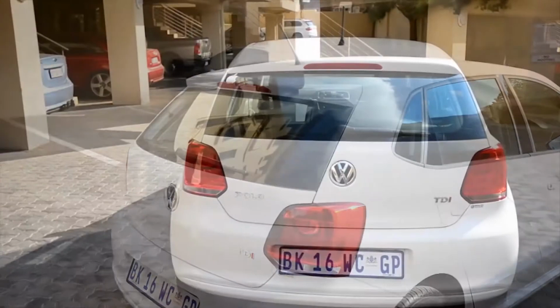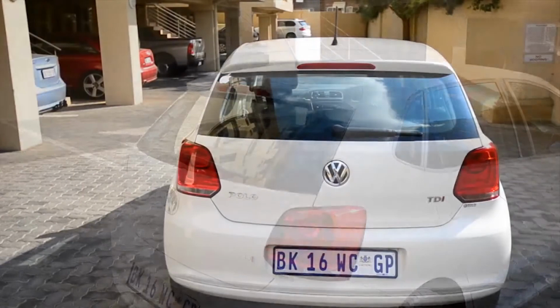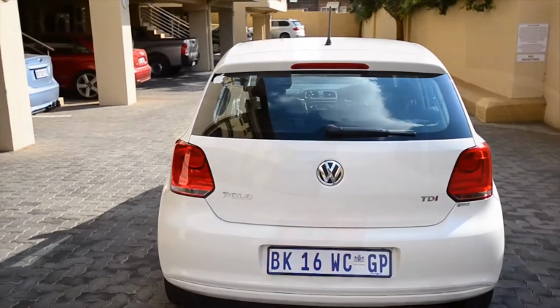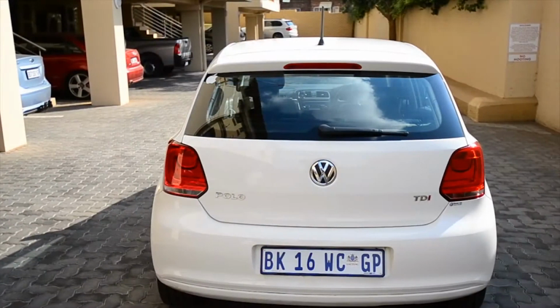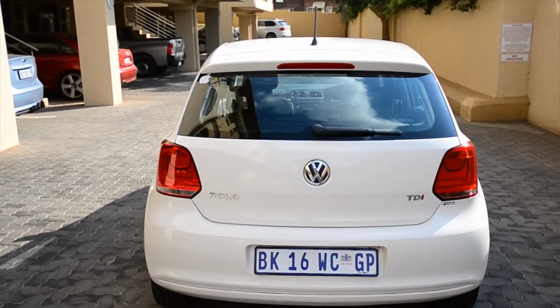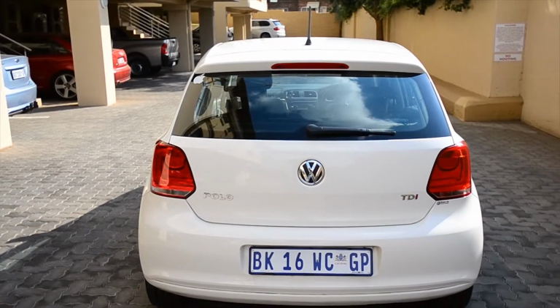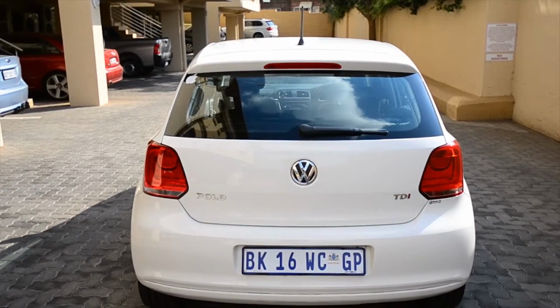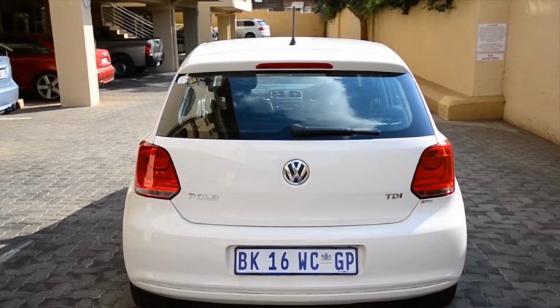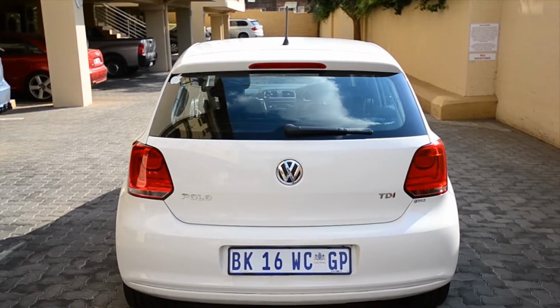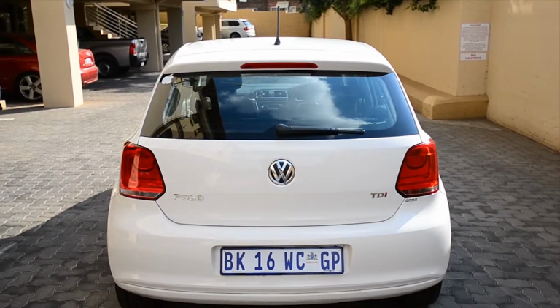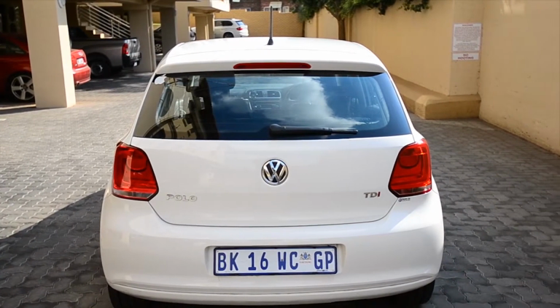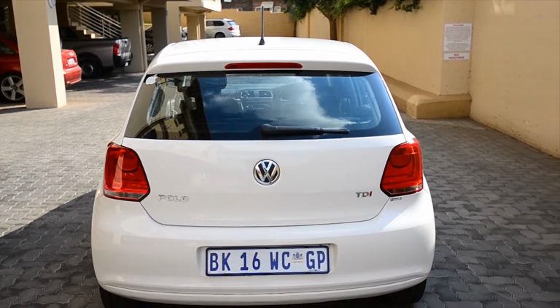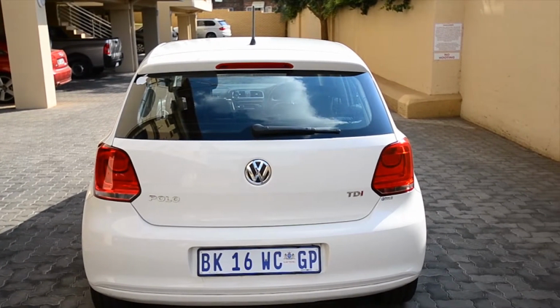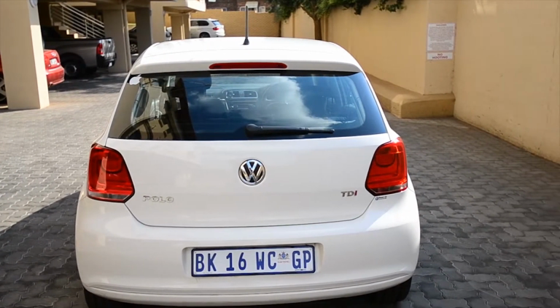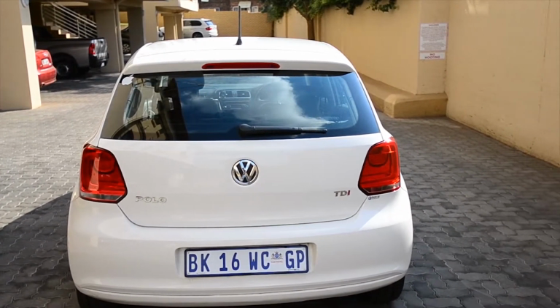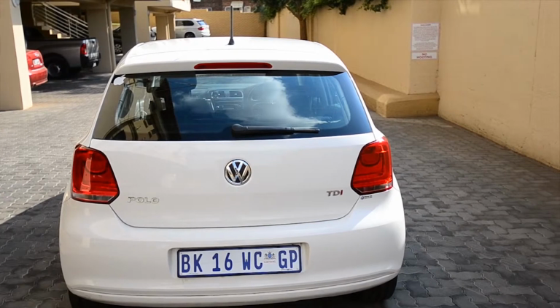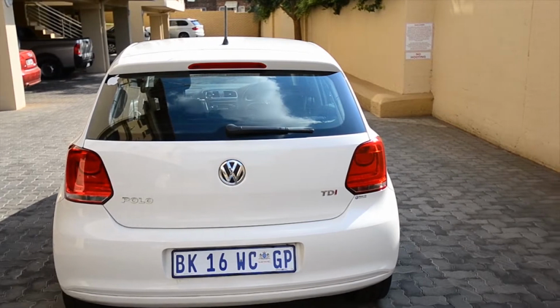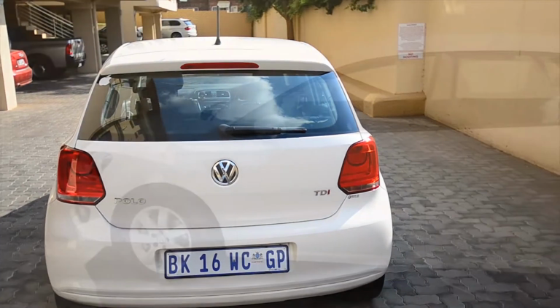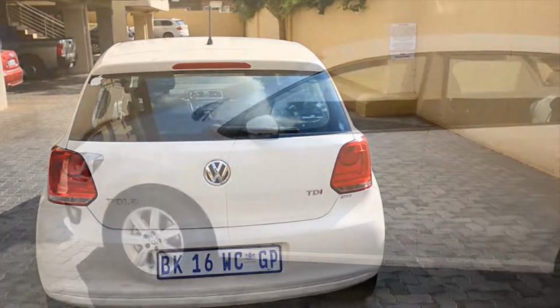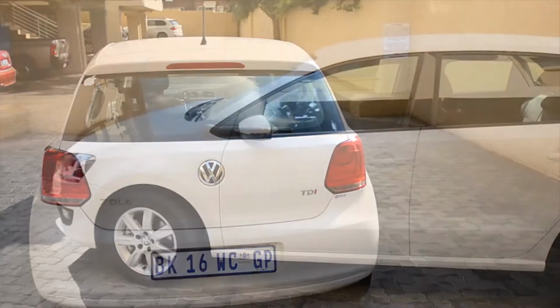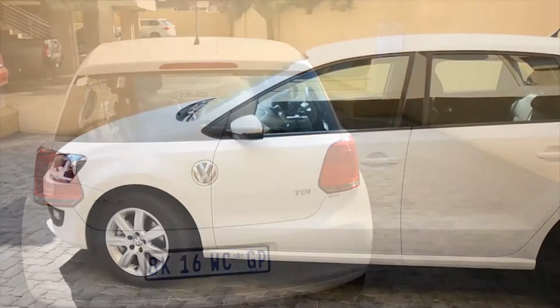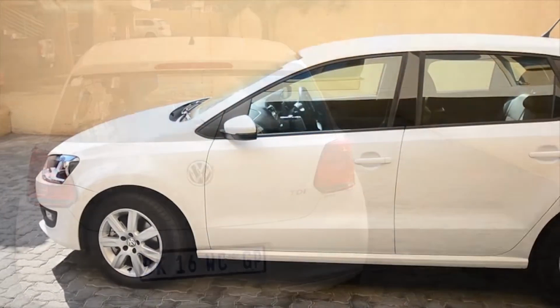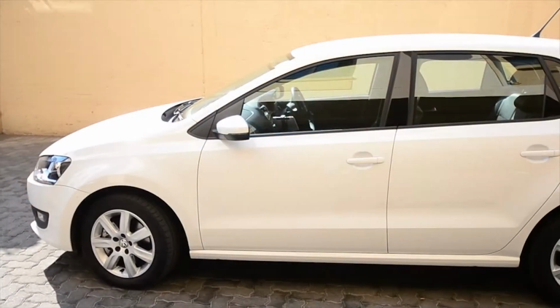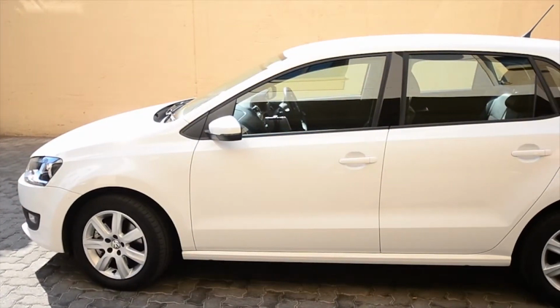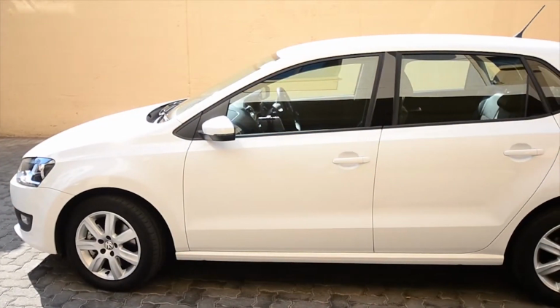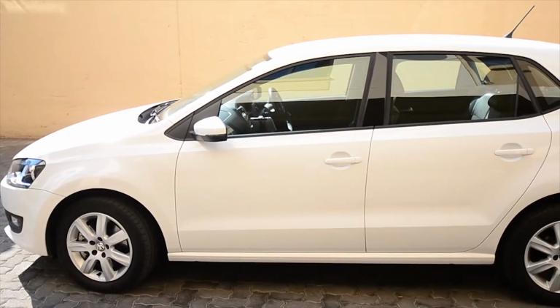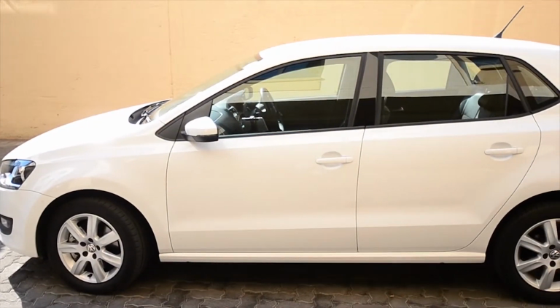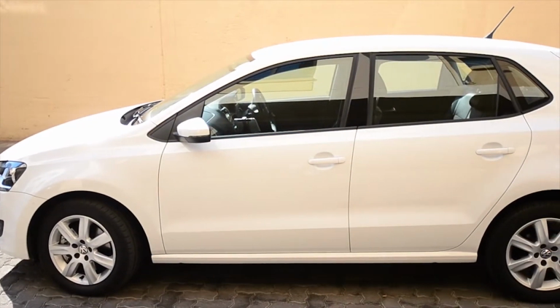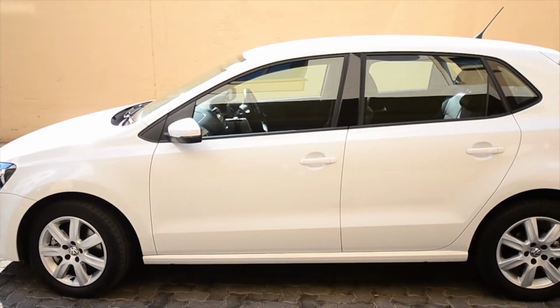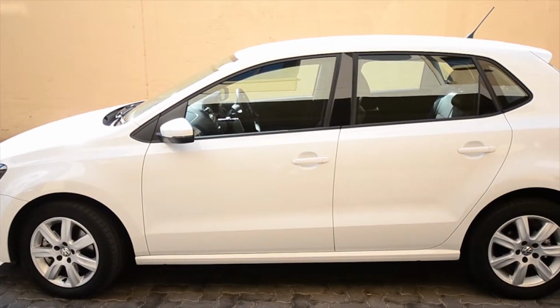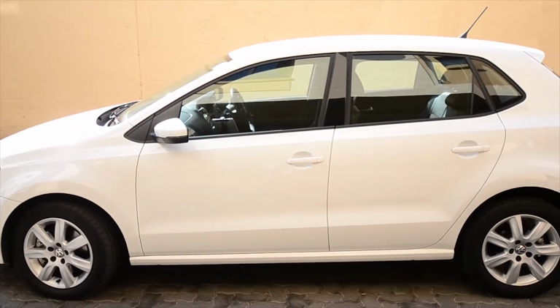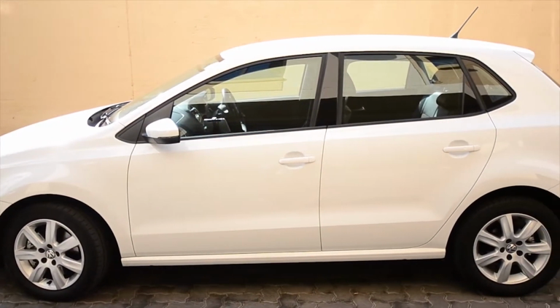One of the most frugal hatches on South African roads, this Polo only sips 4.2 liters of diesel per 100 kilometers.